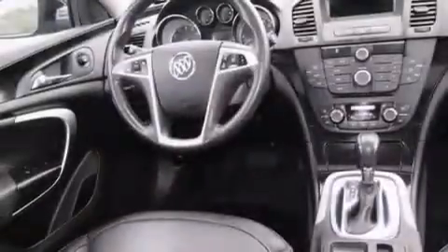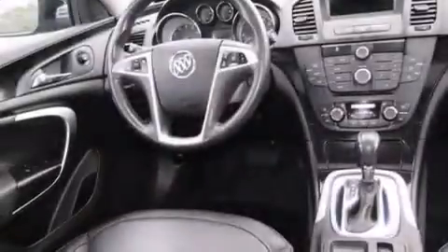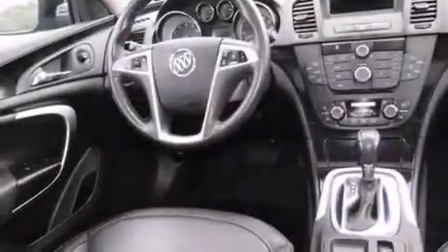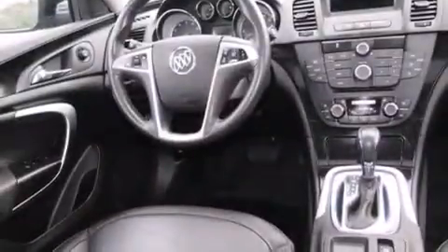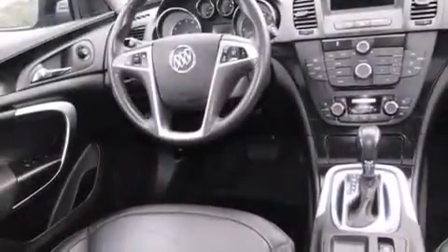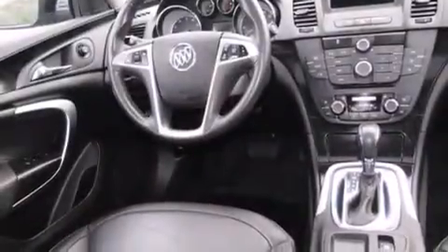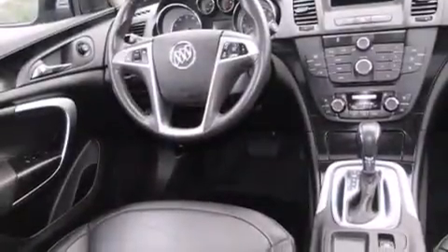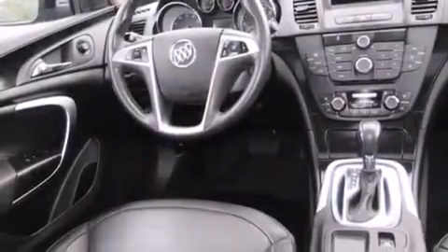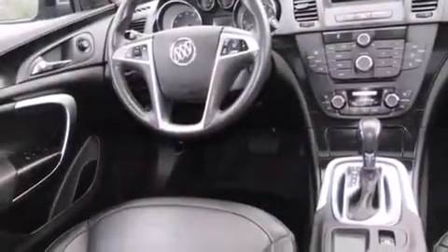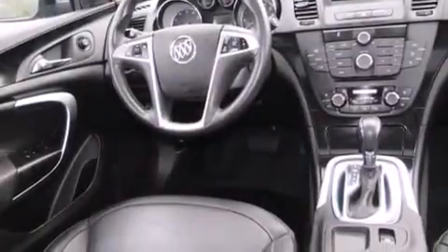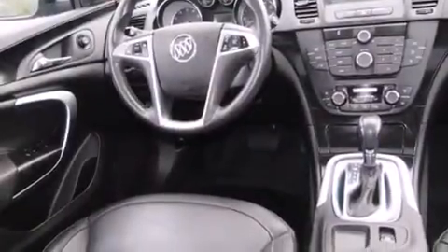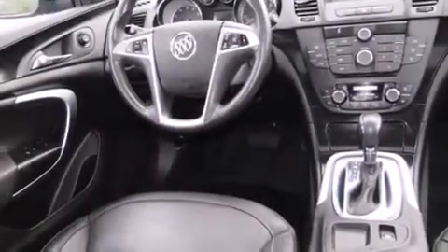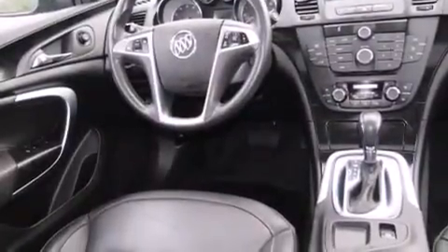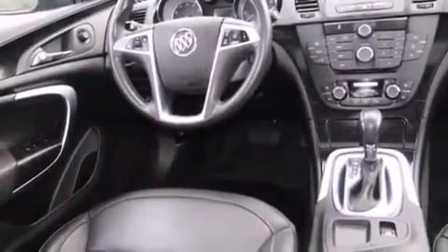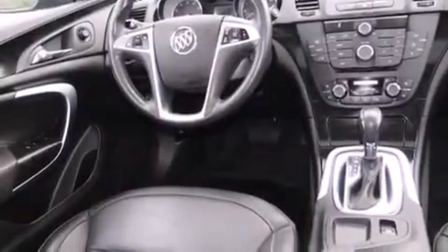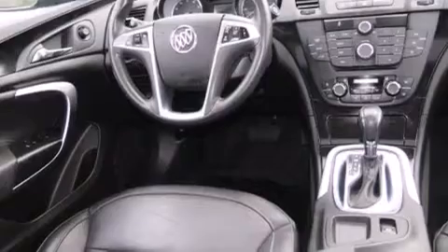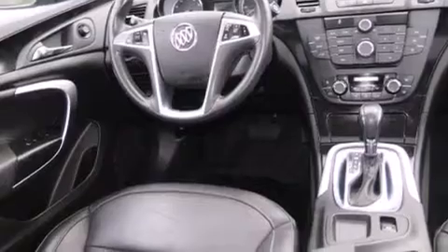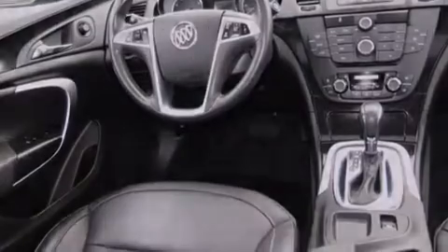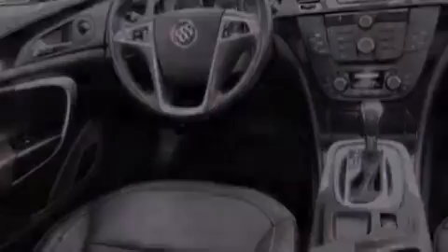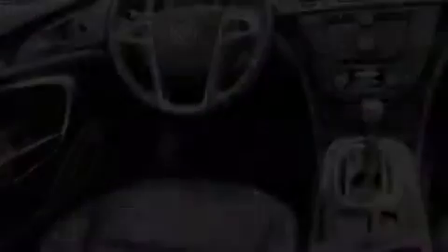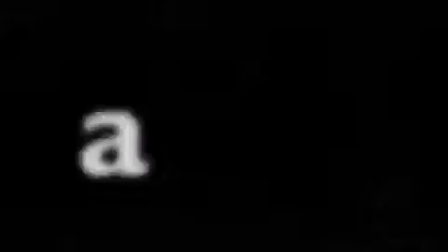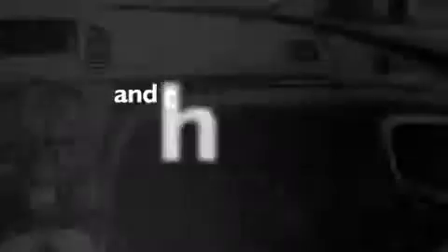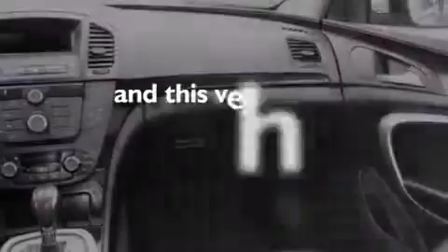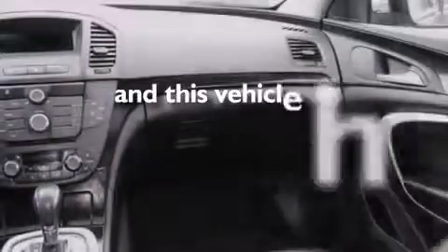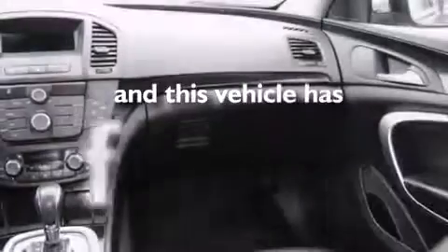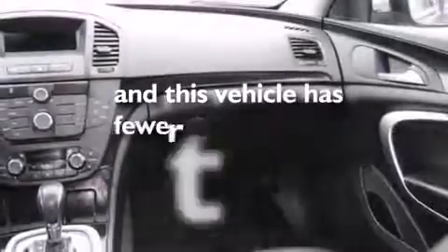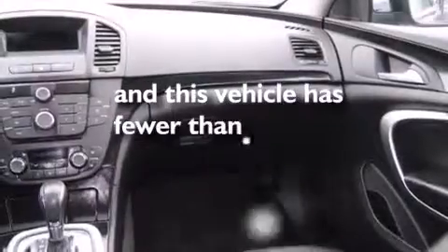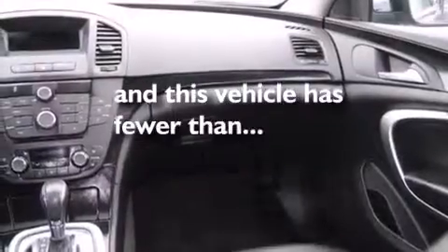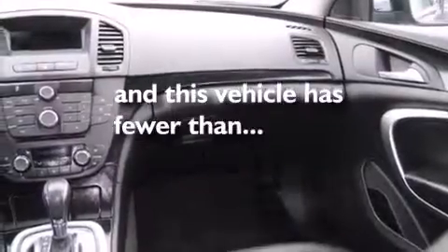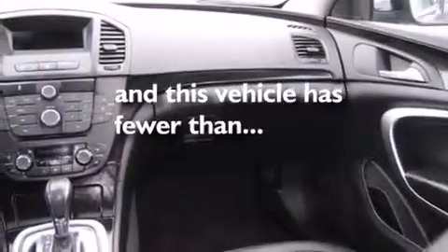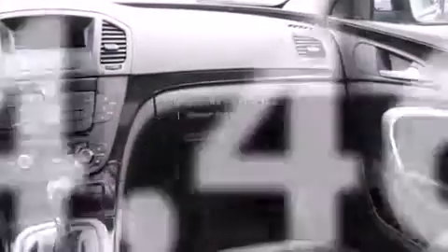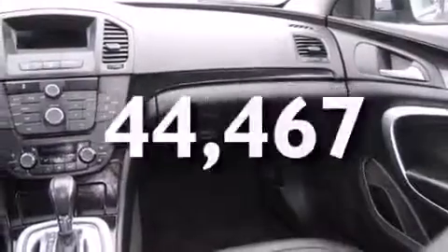It also features a chrome grille, dusk-sensing headlights, and variable valve timing. This vehicle has fewer than 45,000 miles on the odometer.